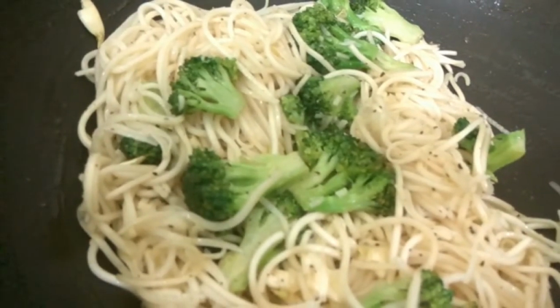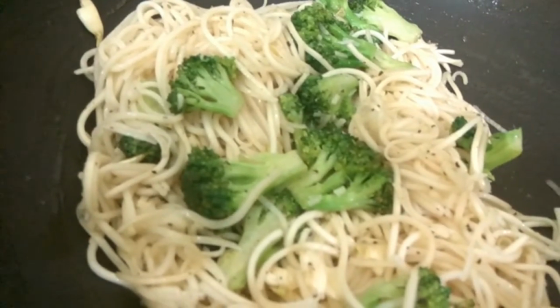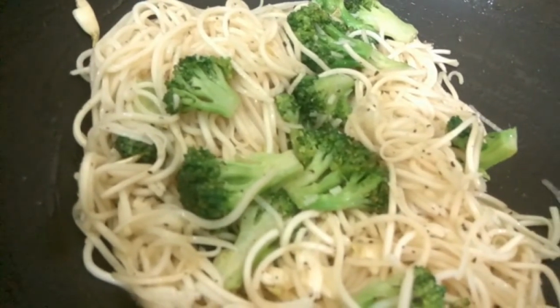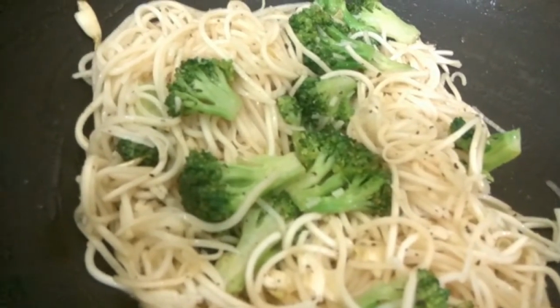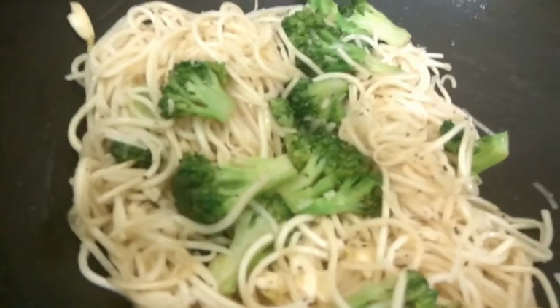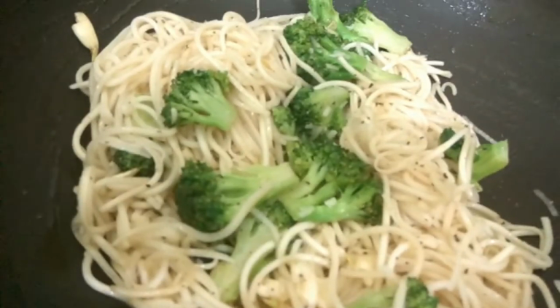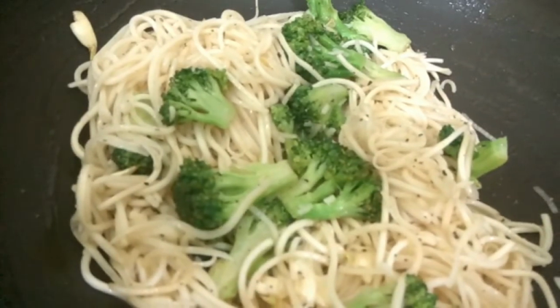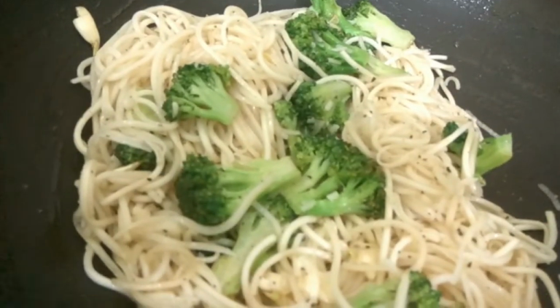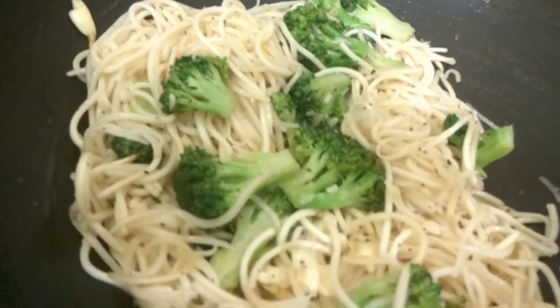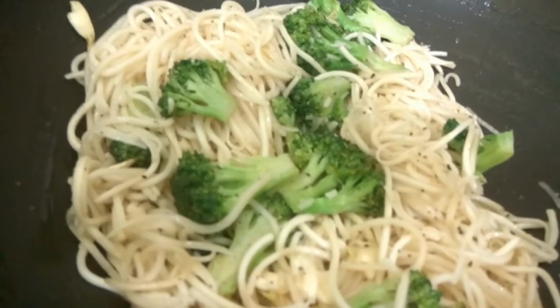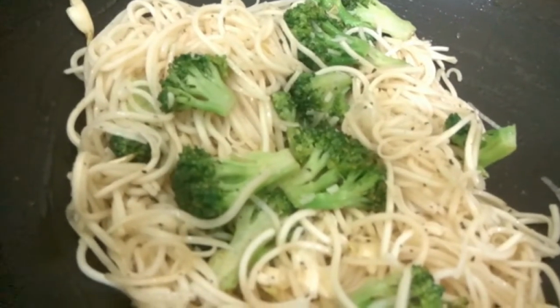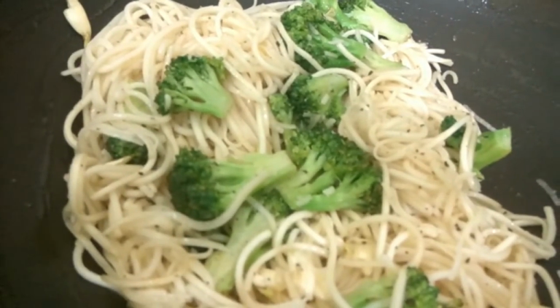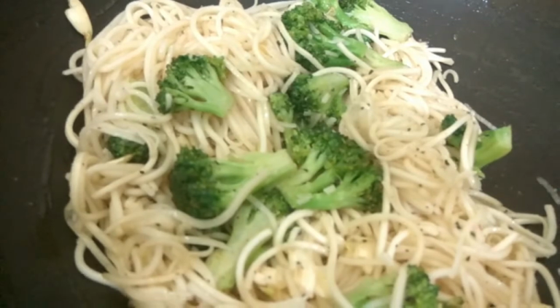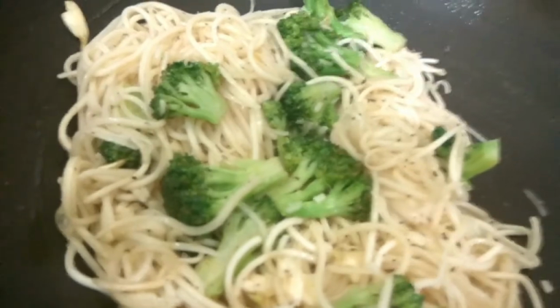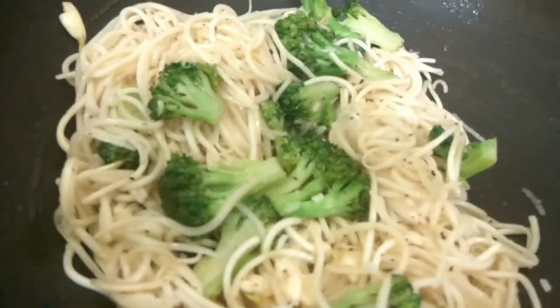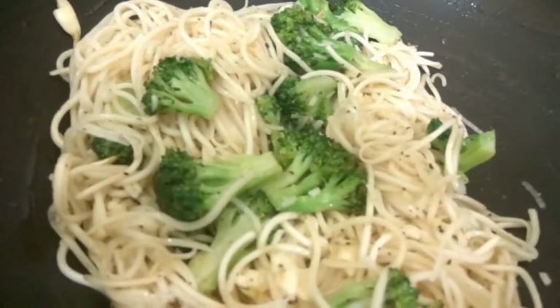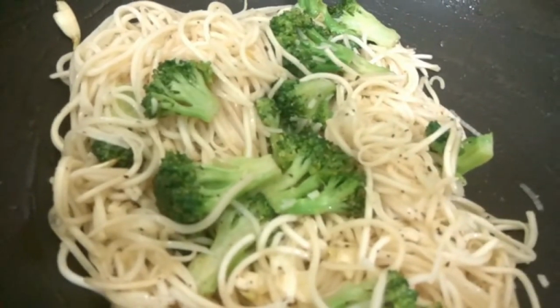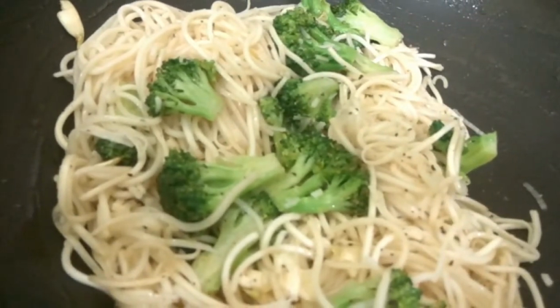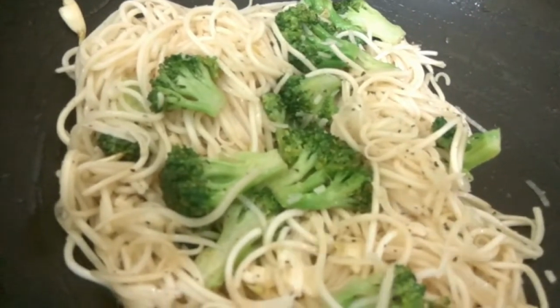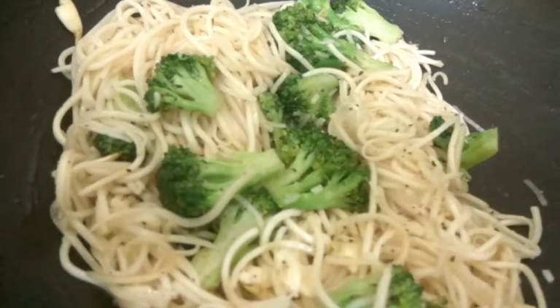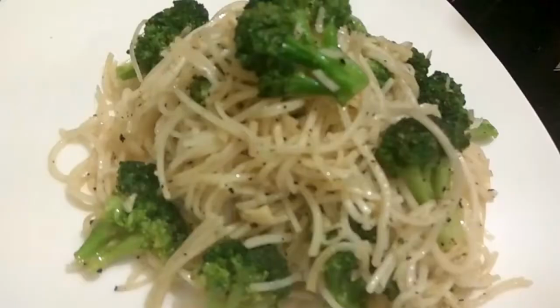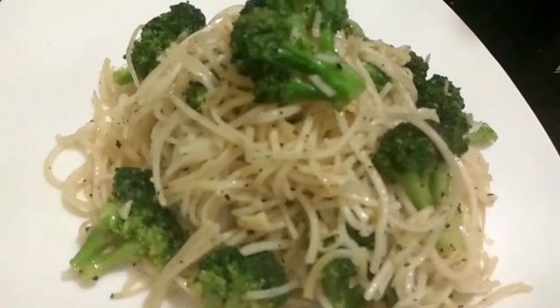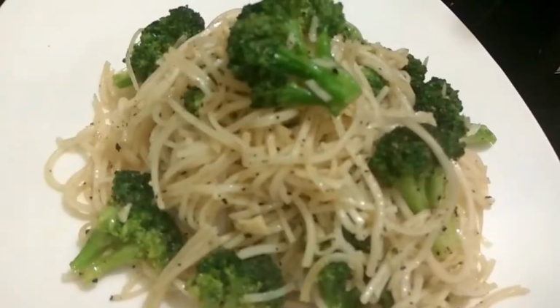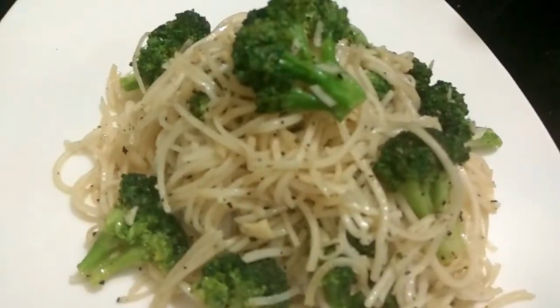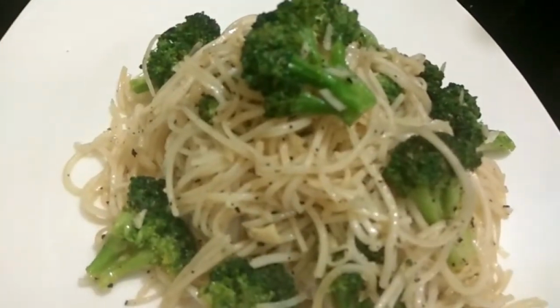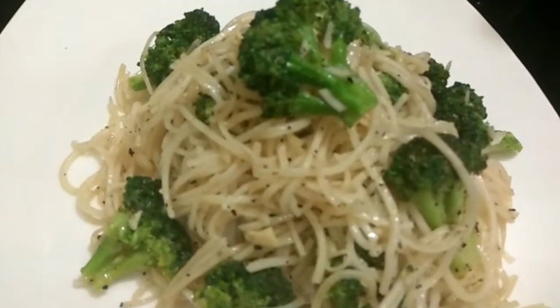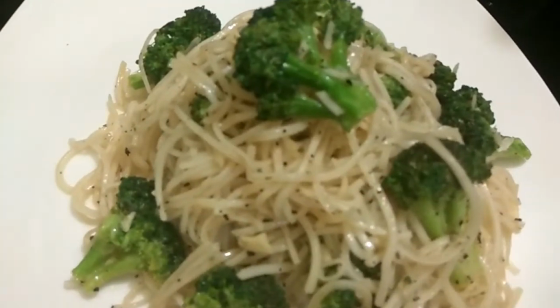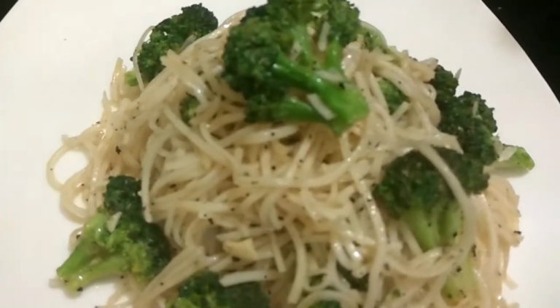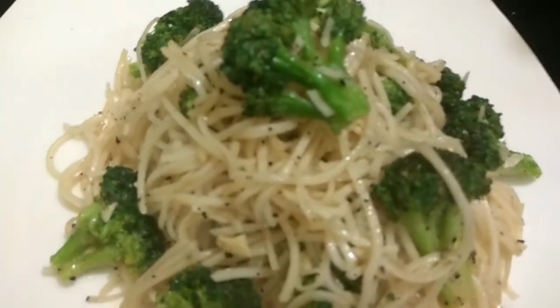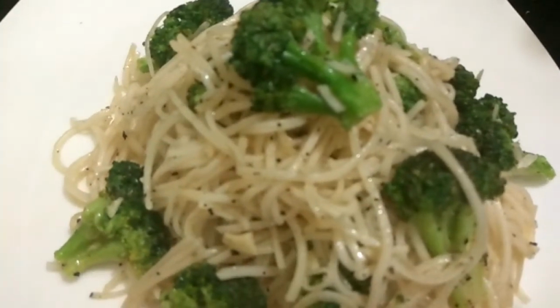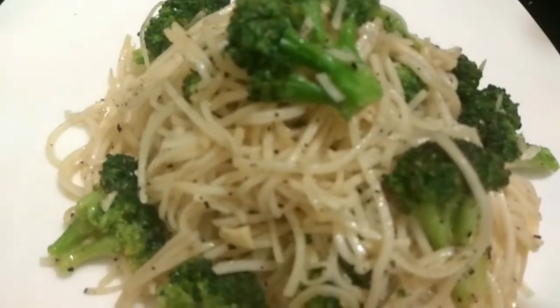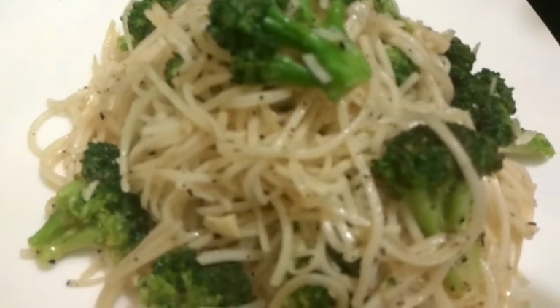Our noodles are ready — it's very quick, it just took almost five to six minutes. Our broccoli garlic butter noodles are now ready to serve.